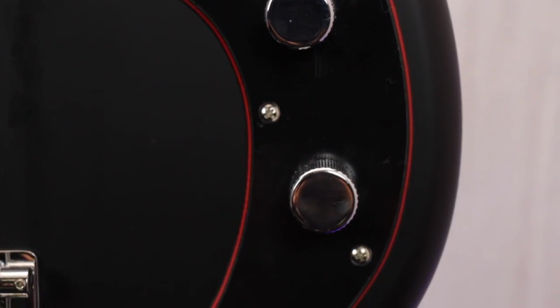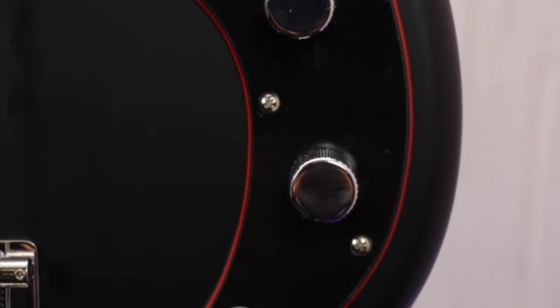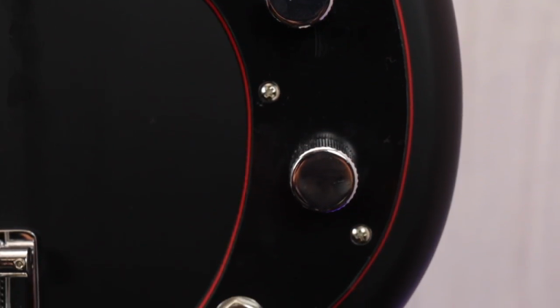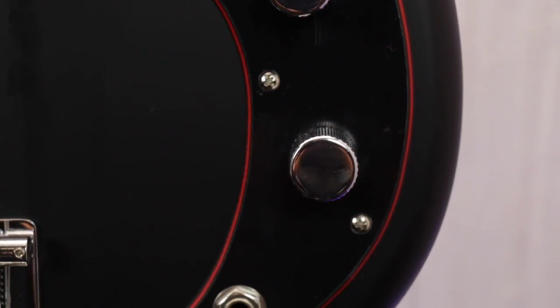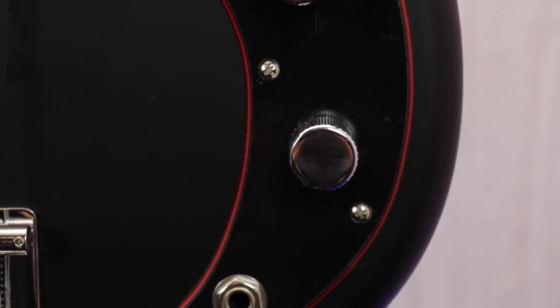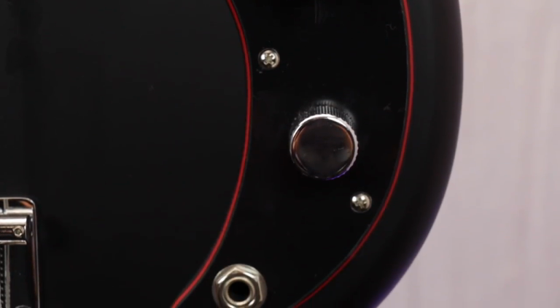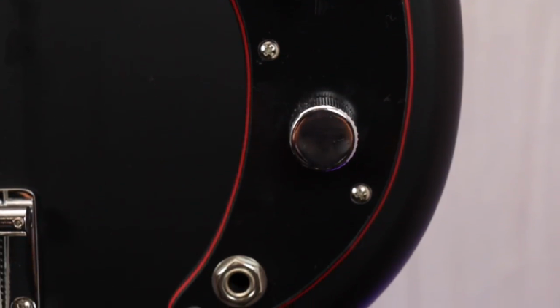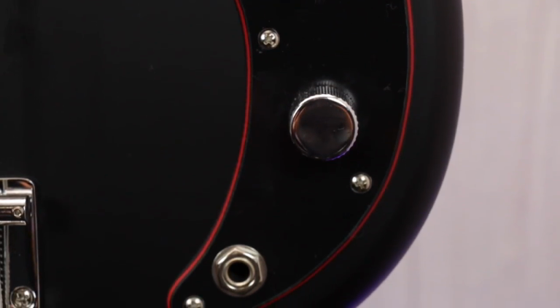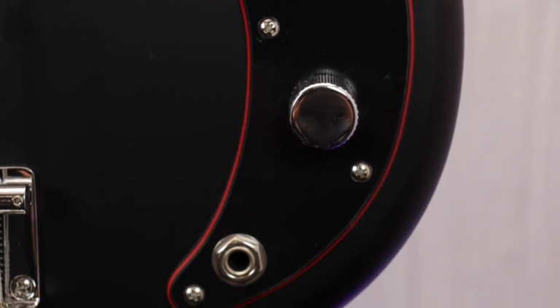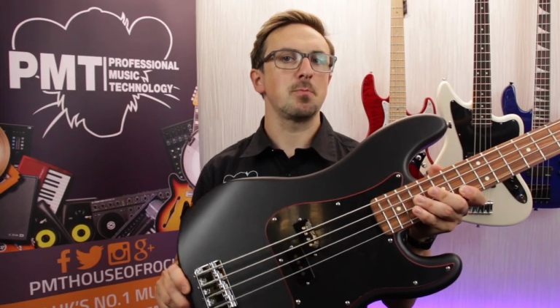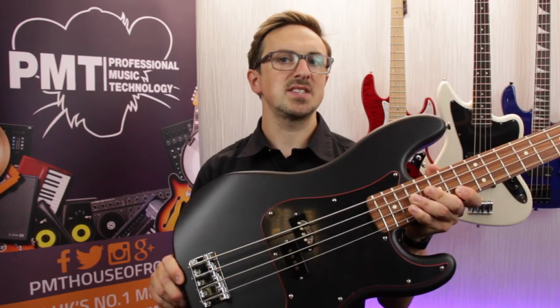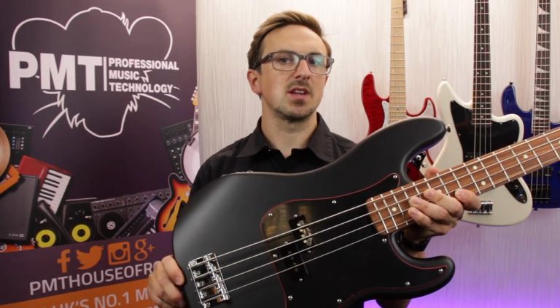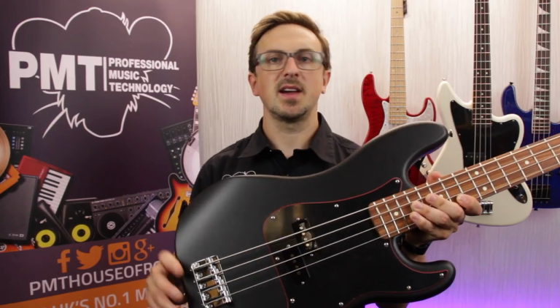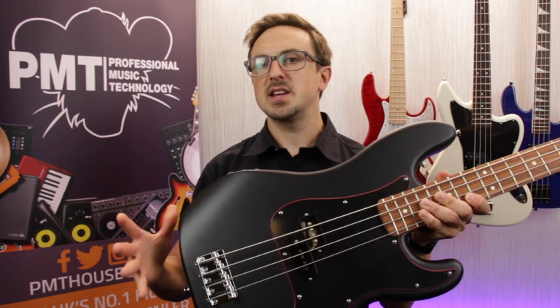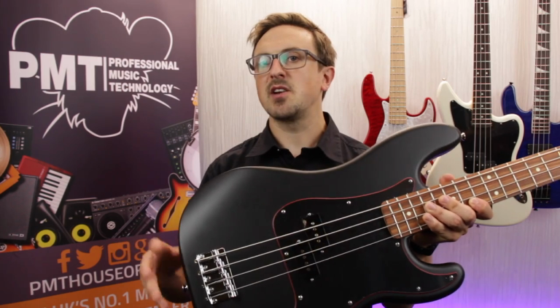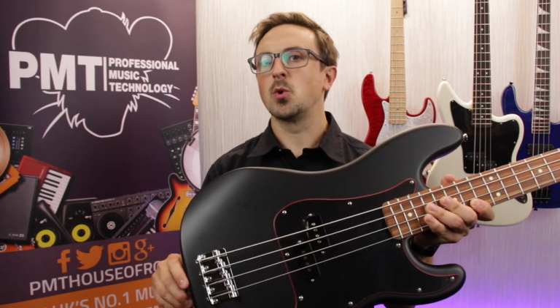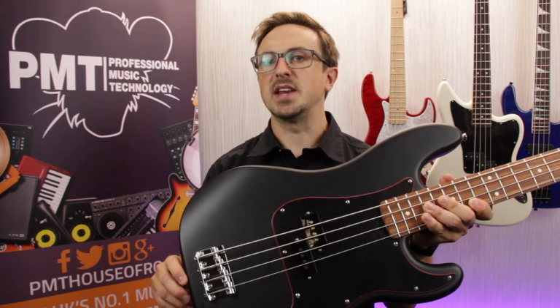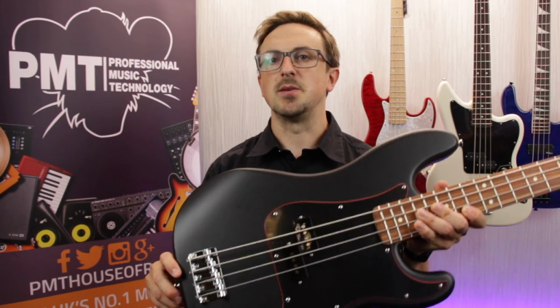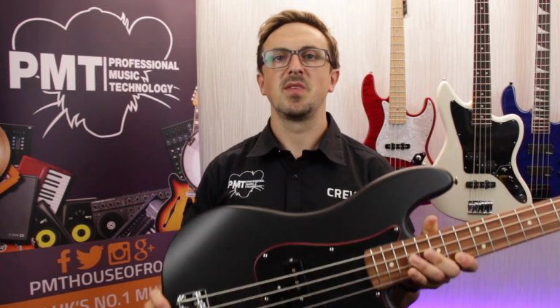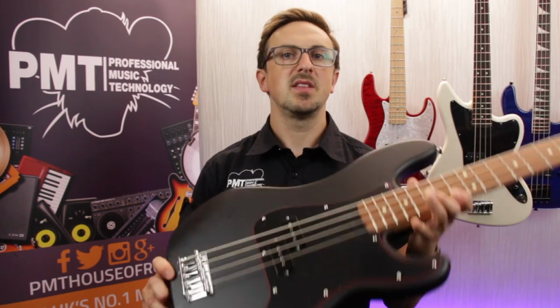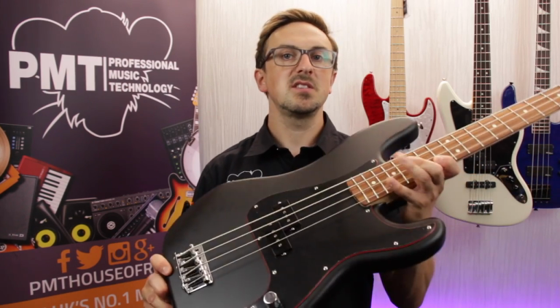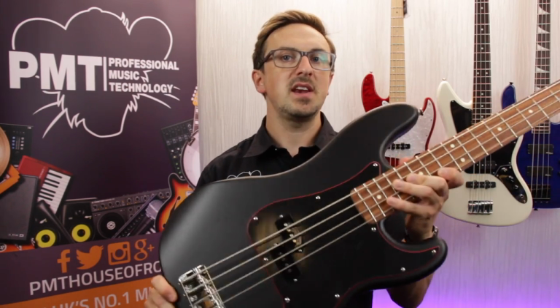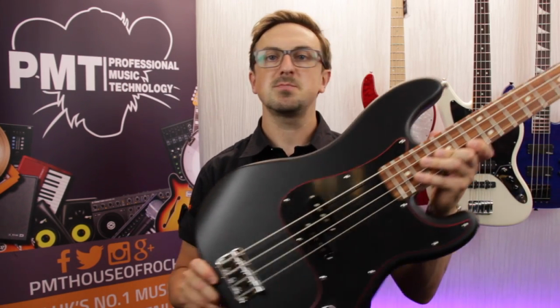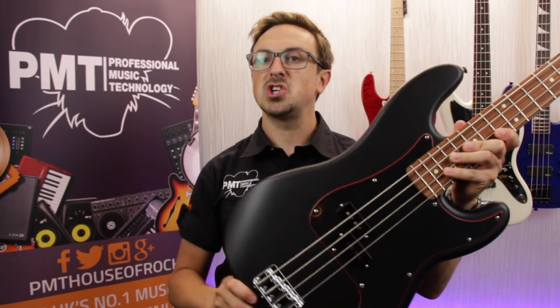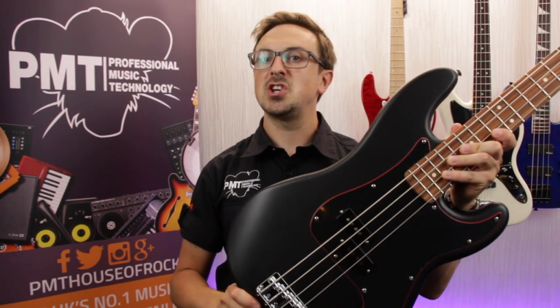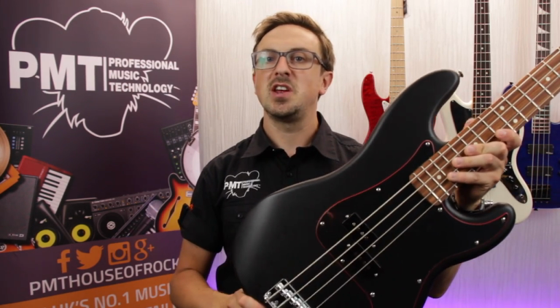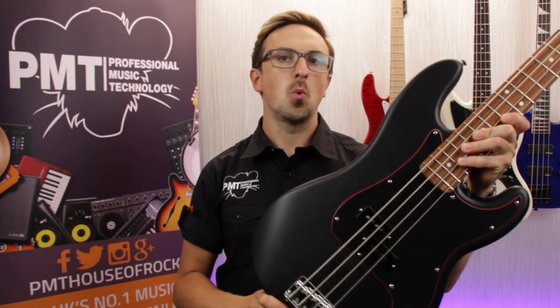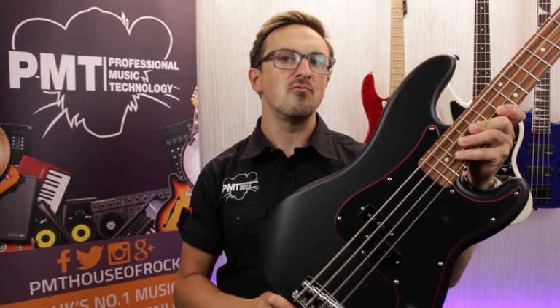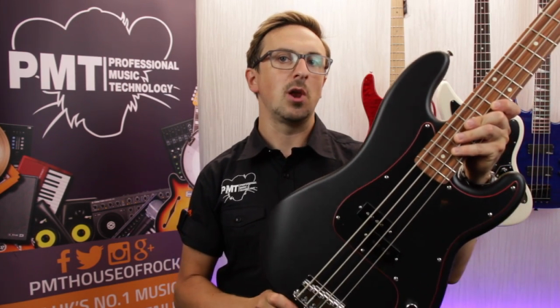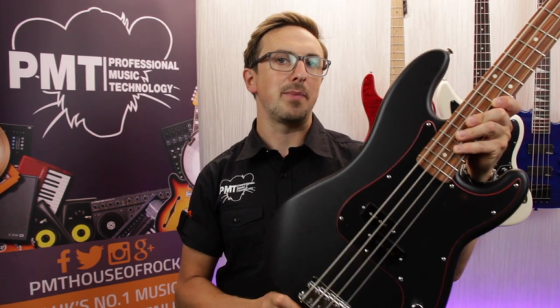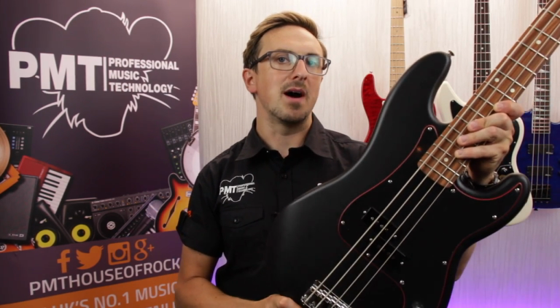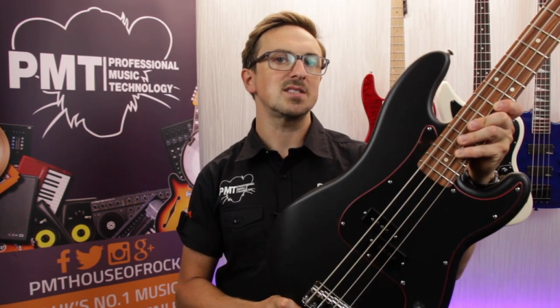So just in case you've never heard what a Fender Precision Bass sounds like, let's take a real quick listen. This is the Fender Special Edition Noir Redline P-Bass.